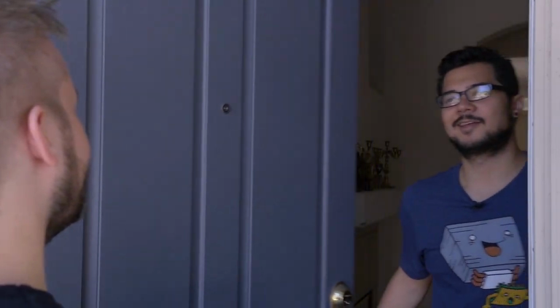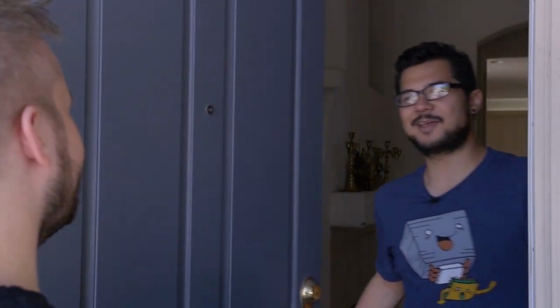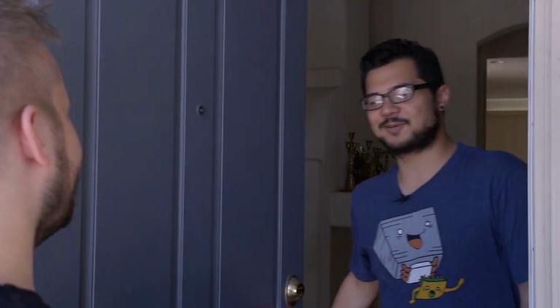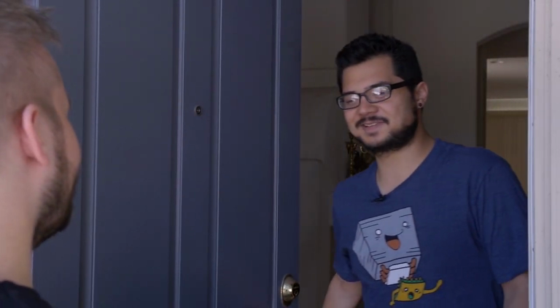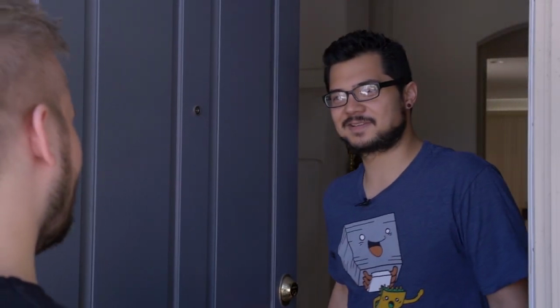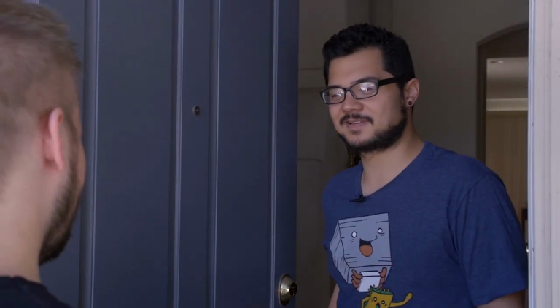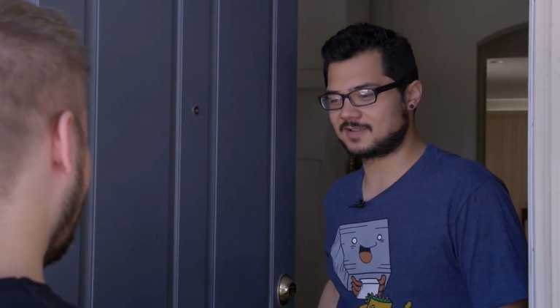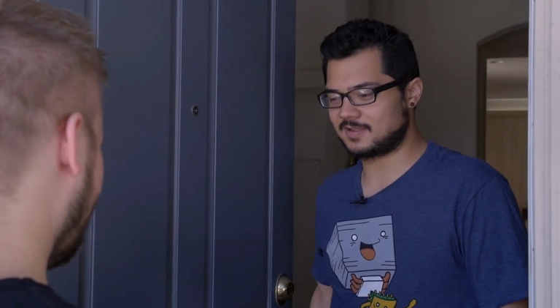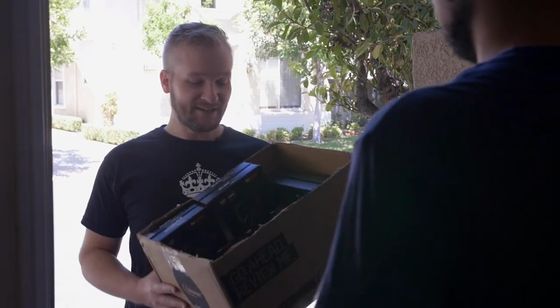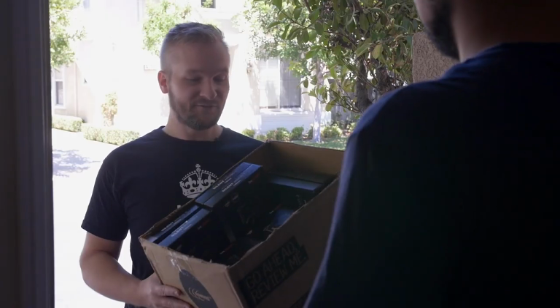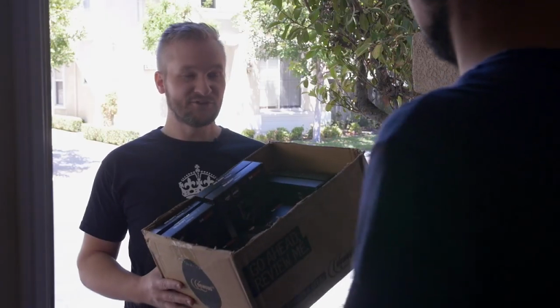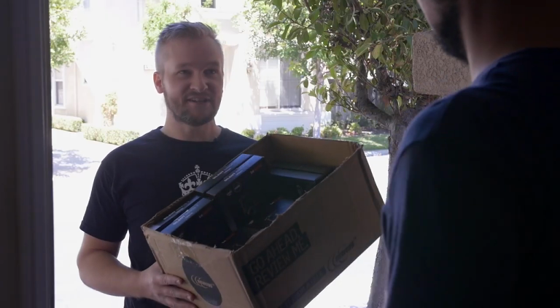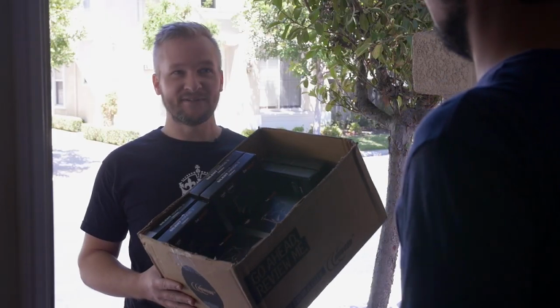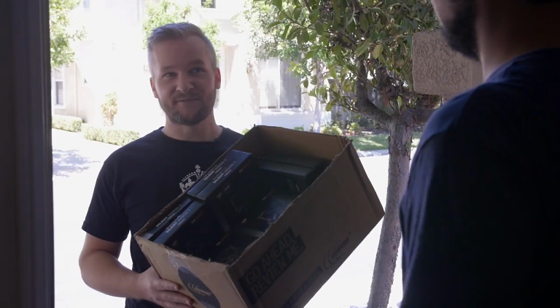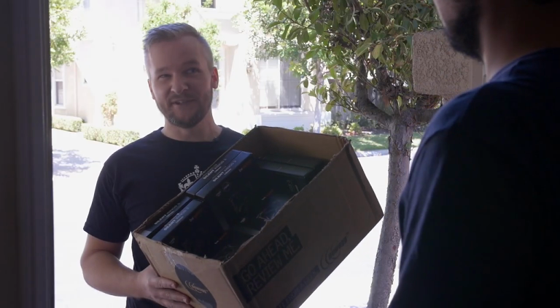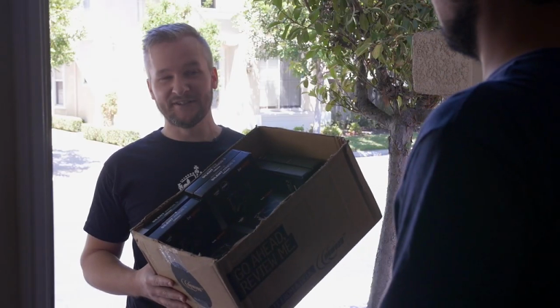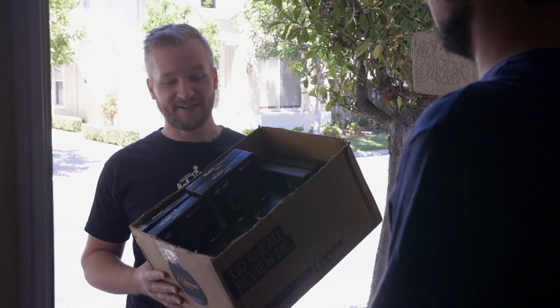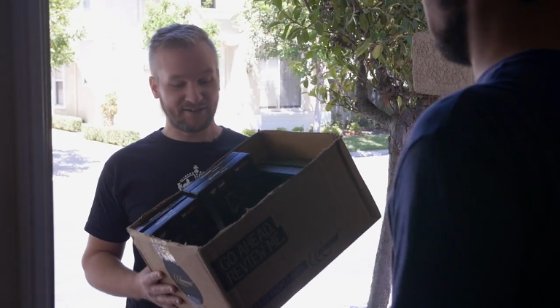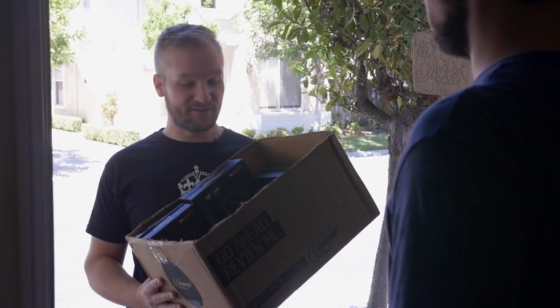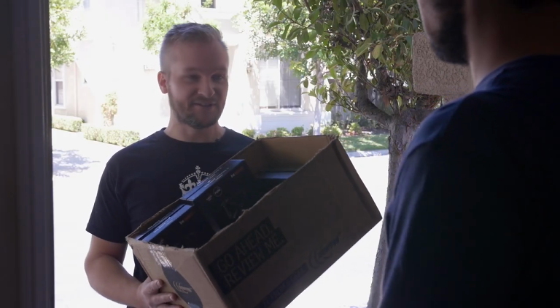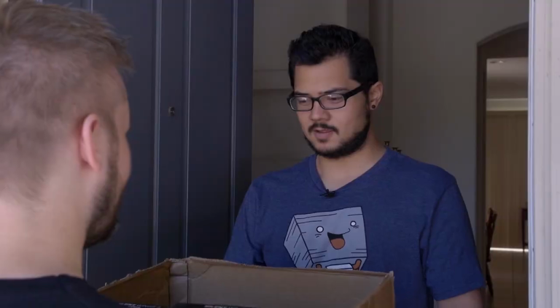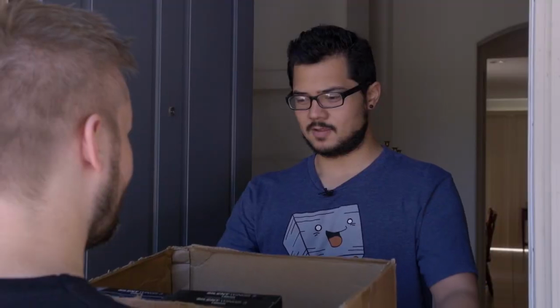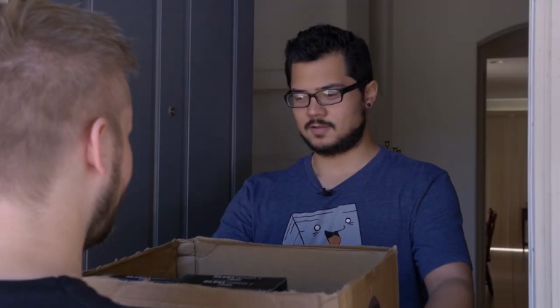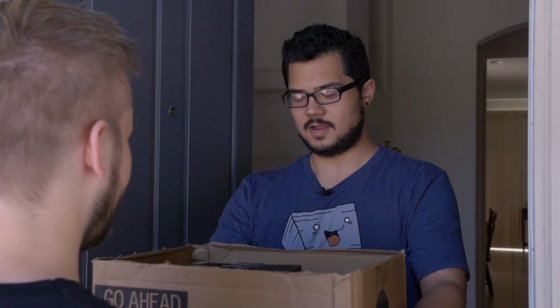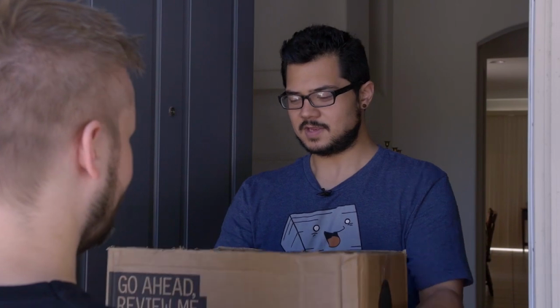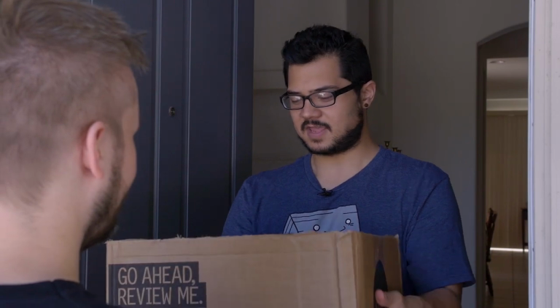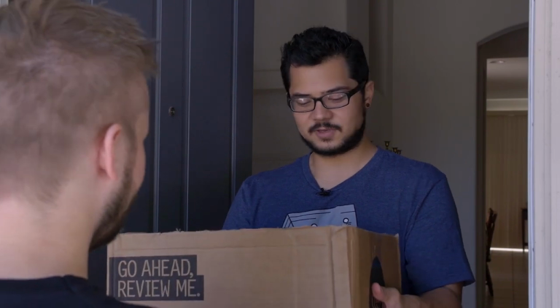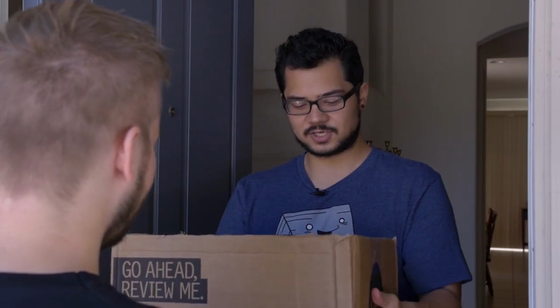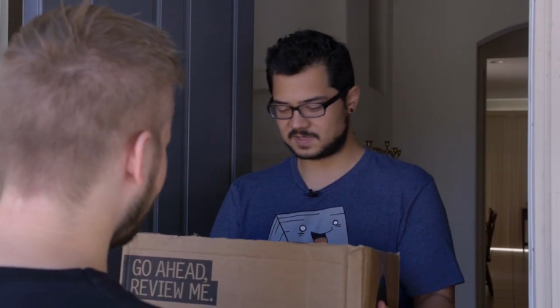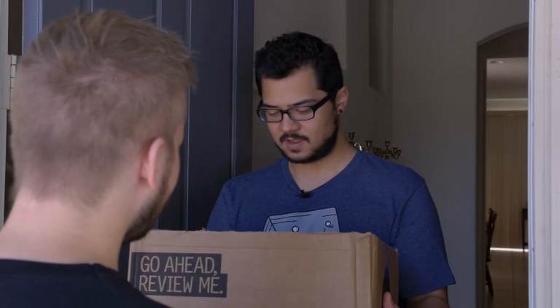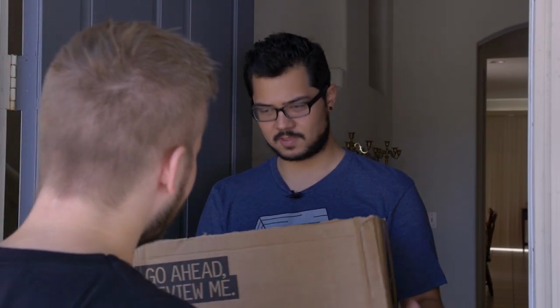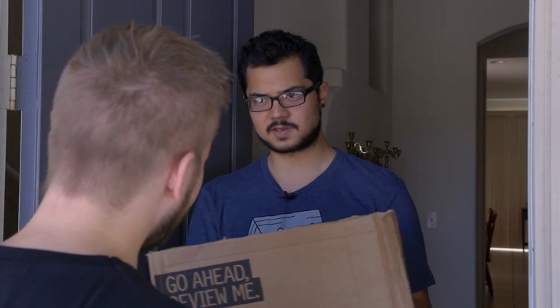Hey Chris. Hey Kyle, I have the new Silent Wings 3 here. I think you're gonna love them. Nice, can't wait to check these out, thanks.